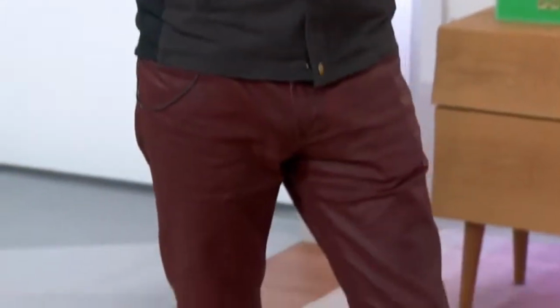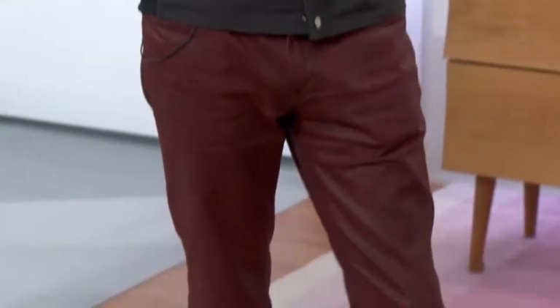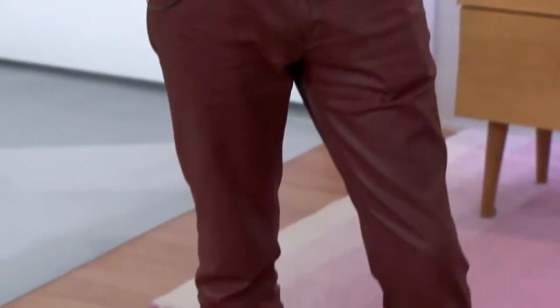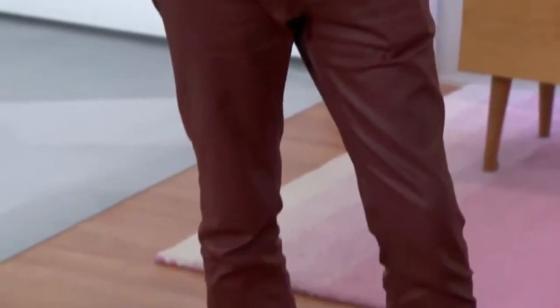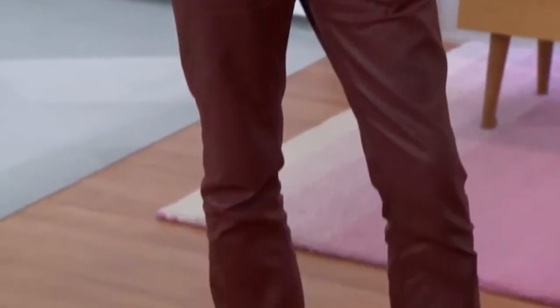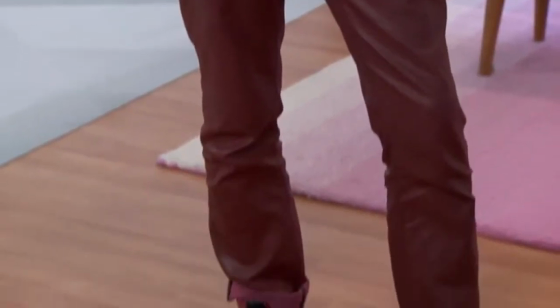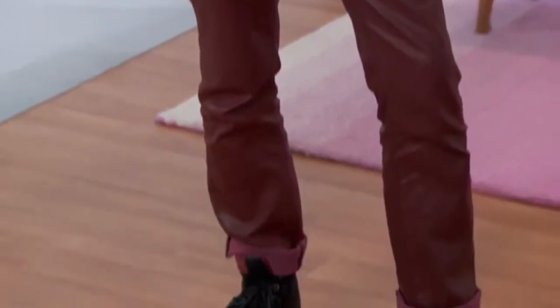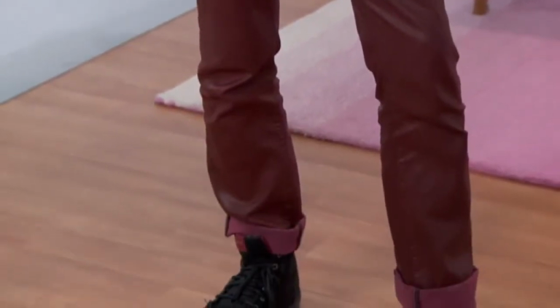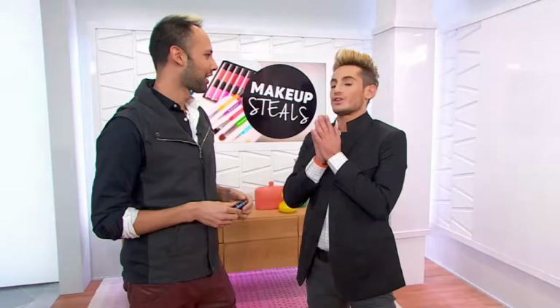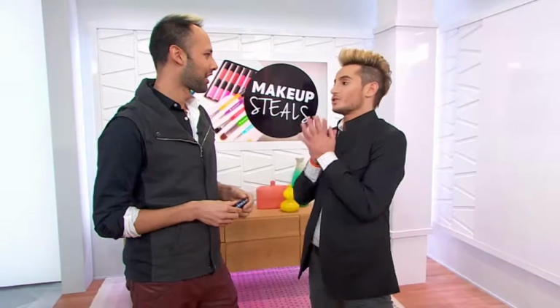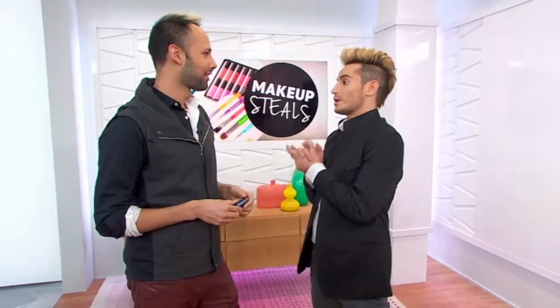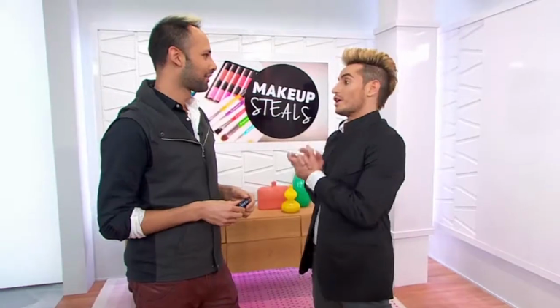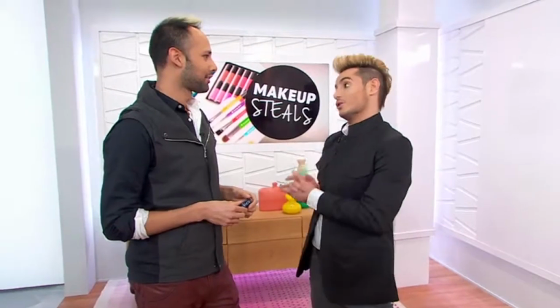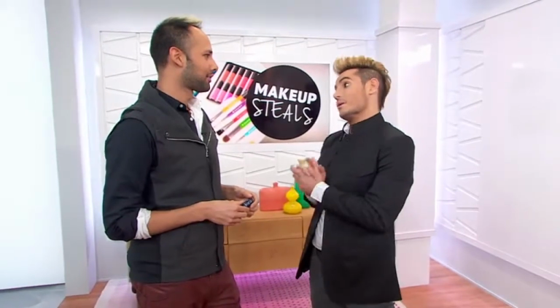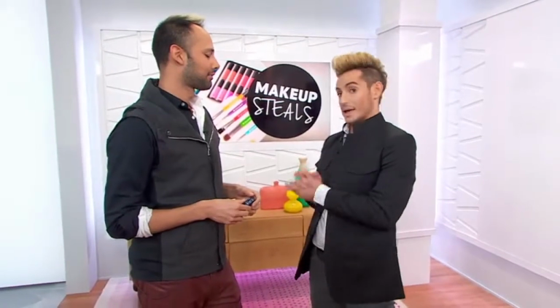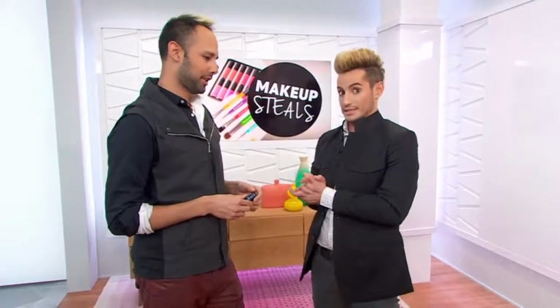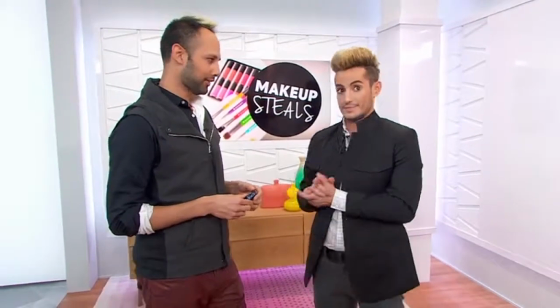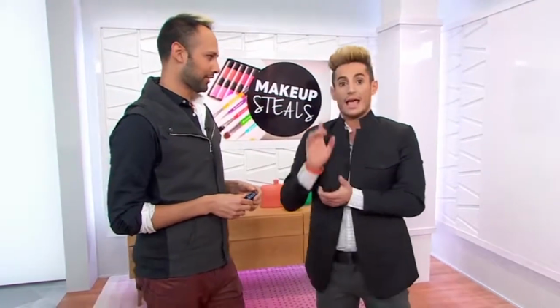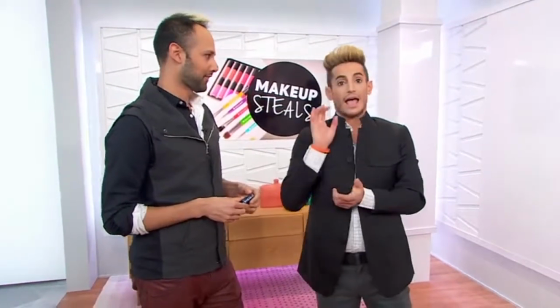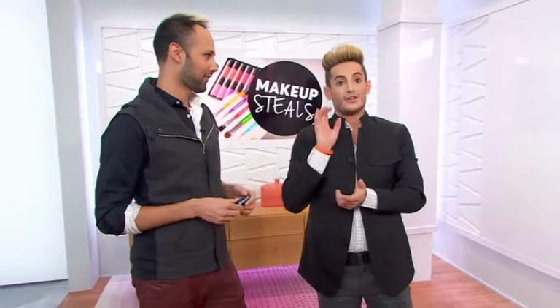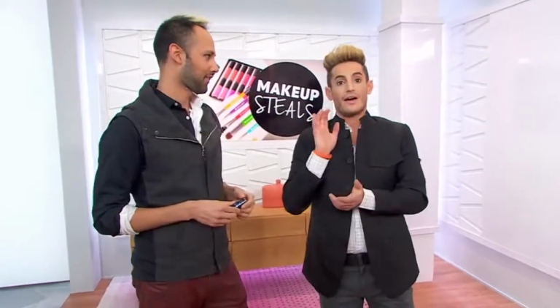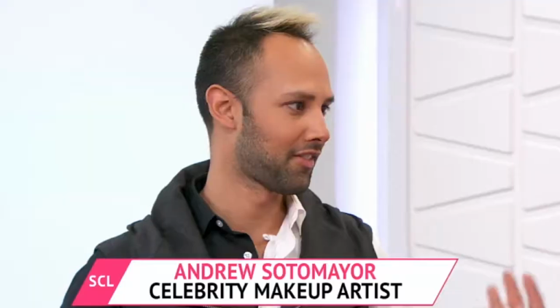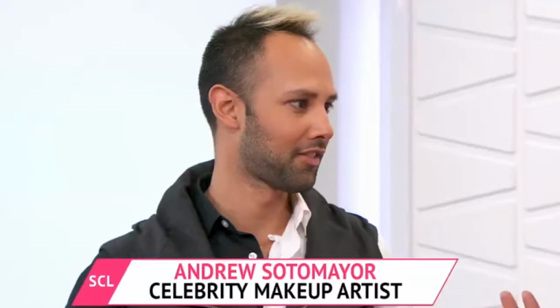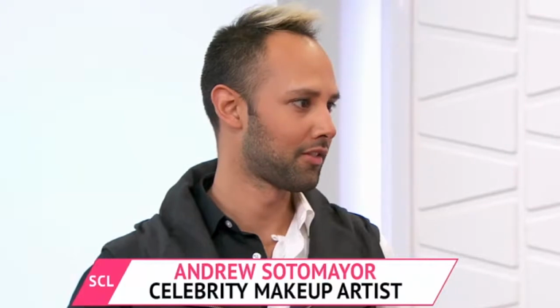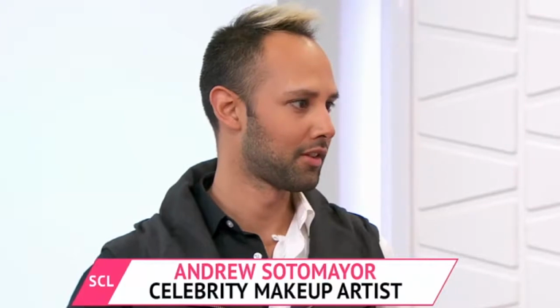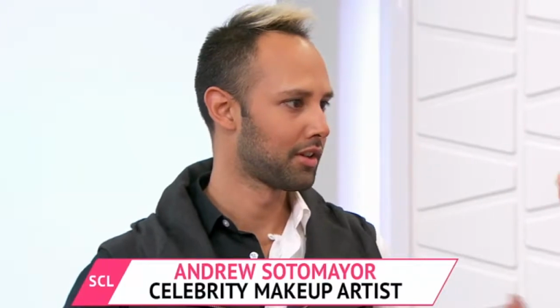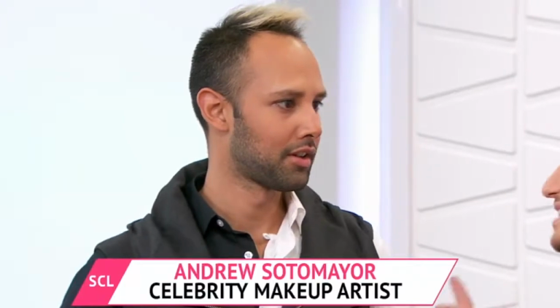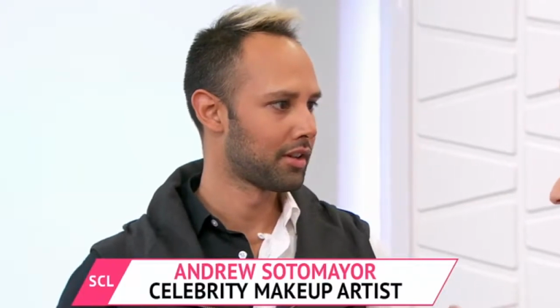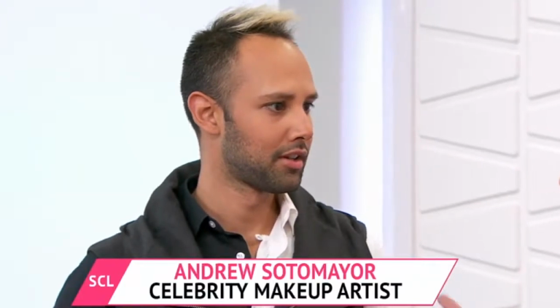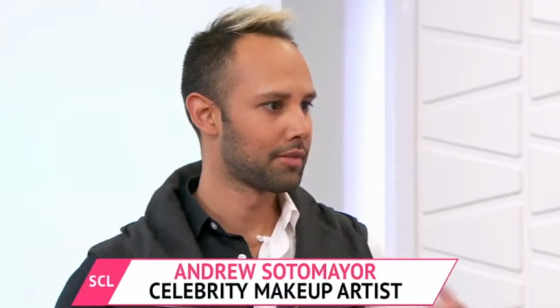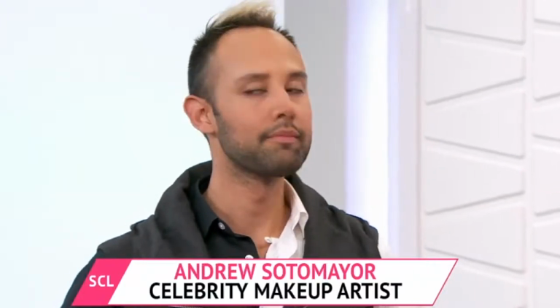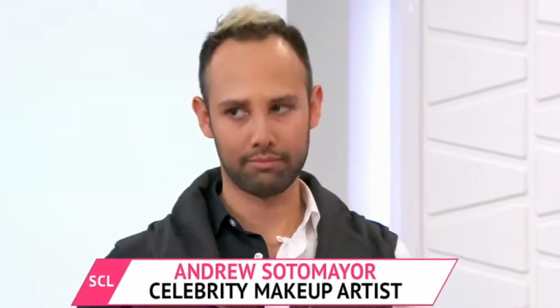Every face starts with a good base, and you have a great foundation and technique that you swear by.